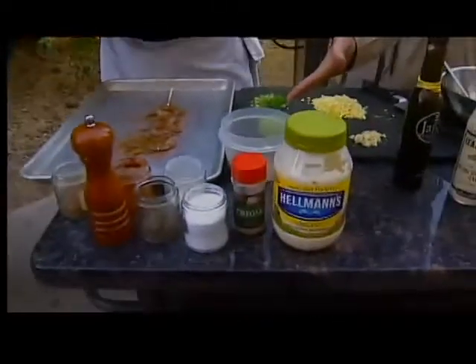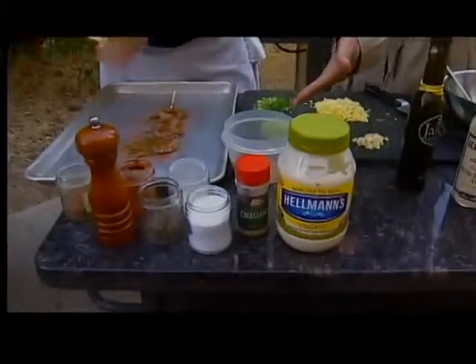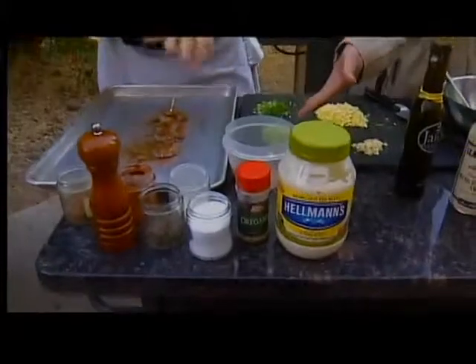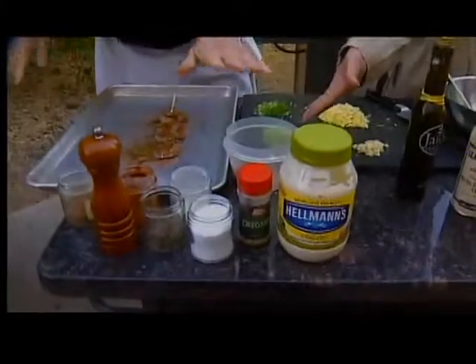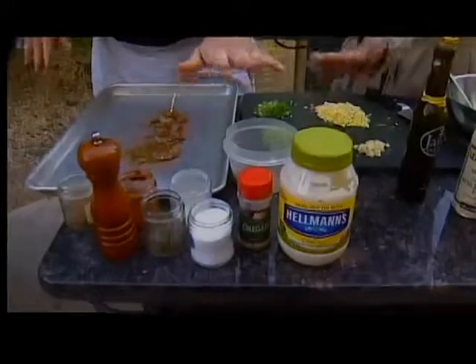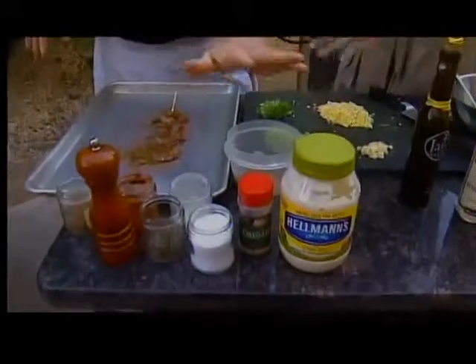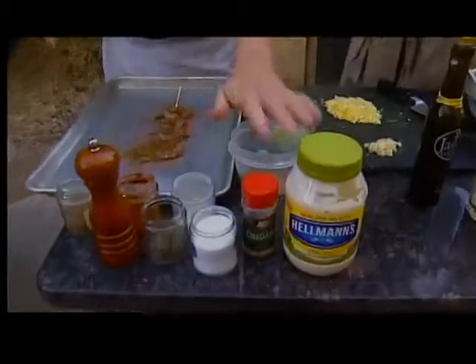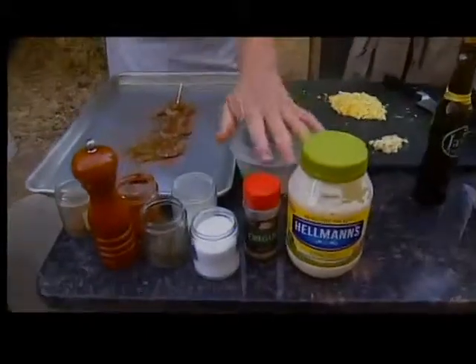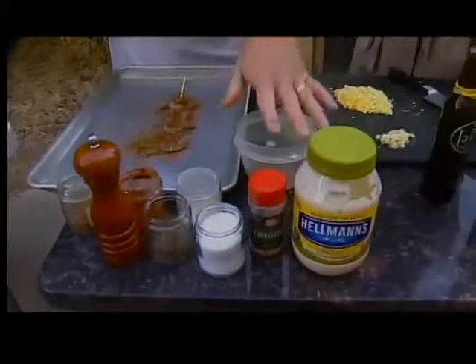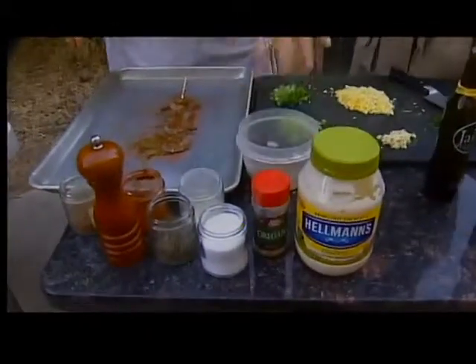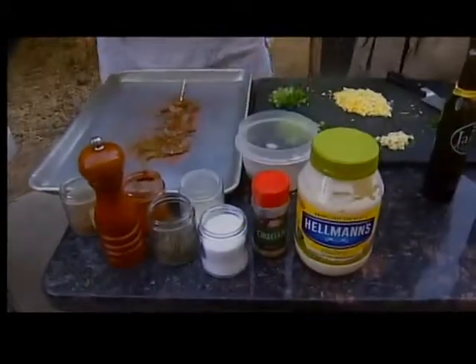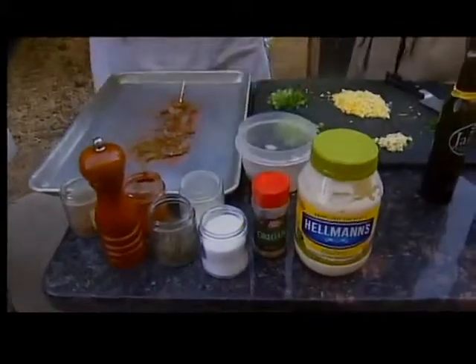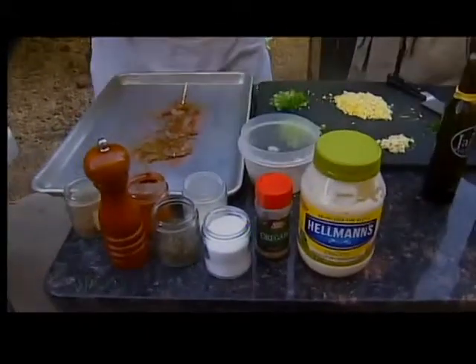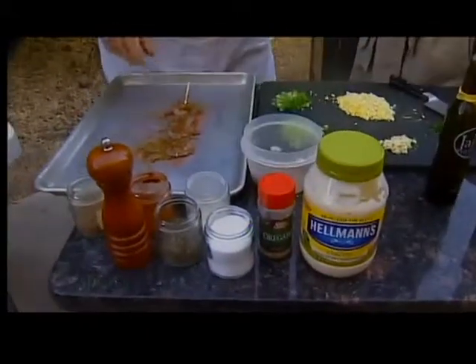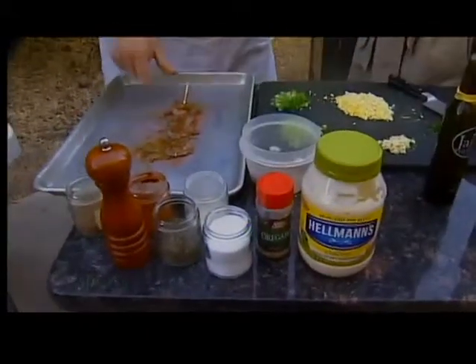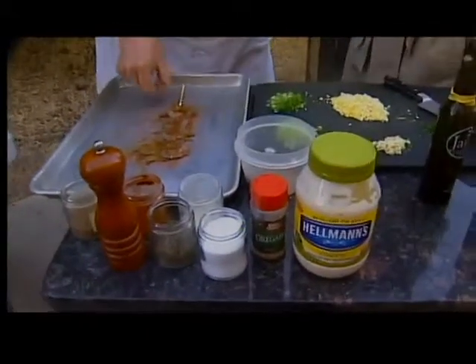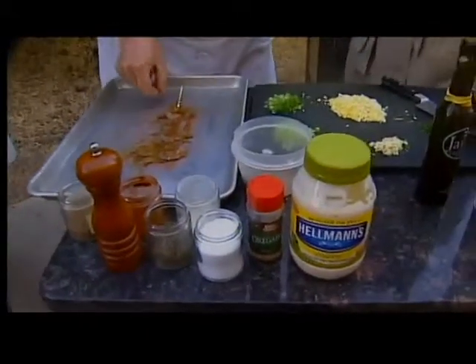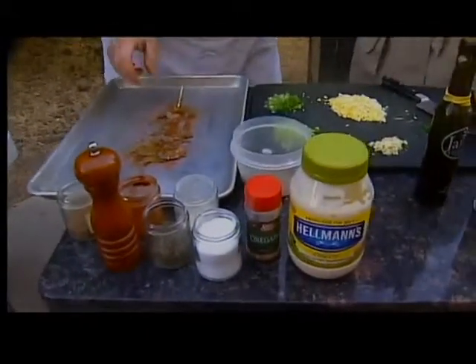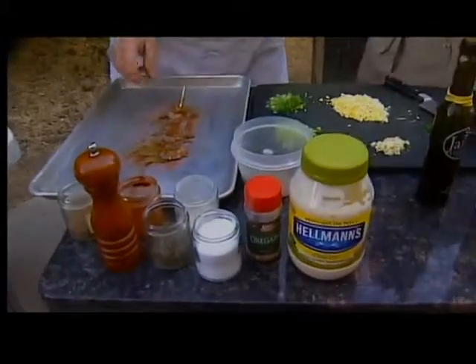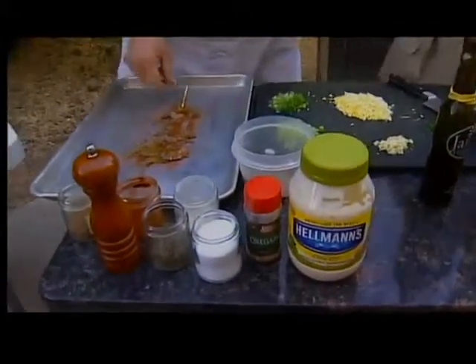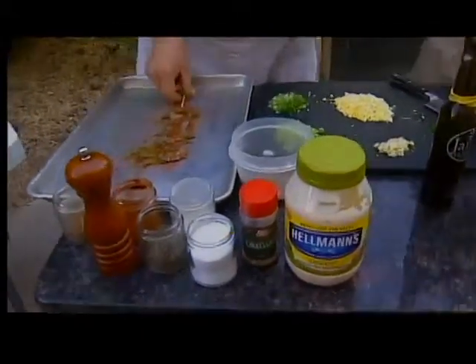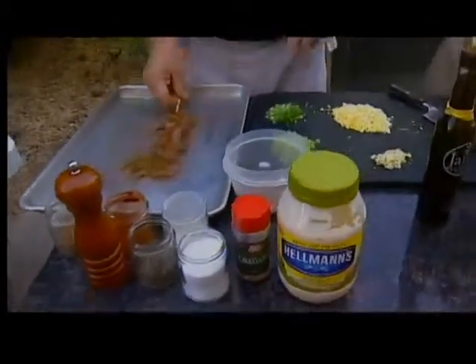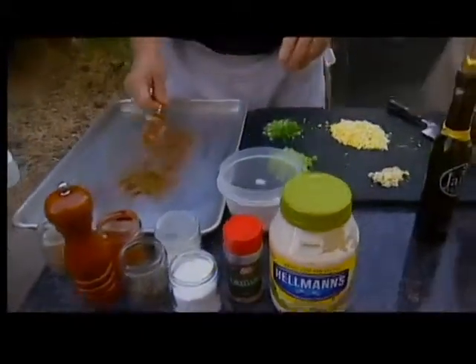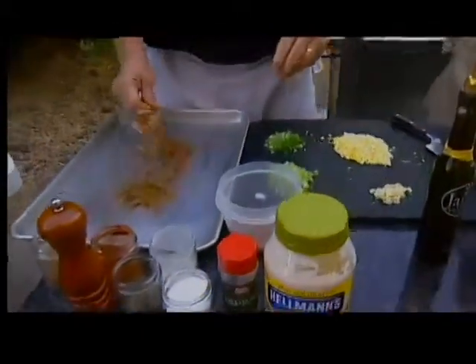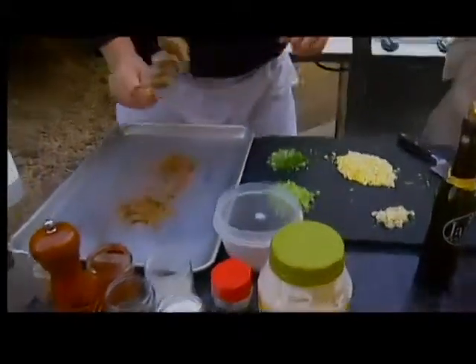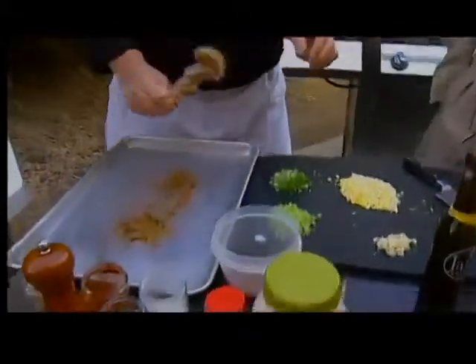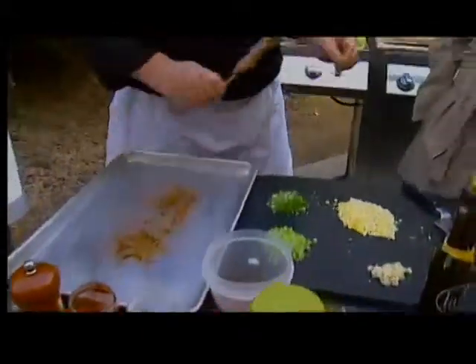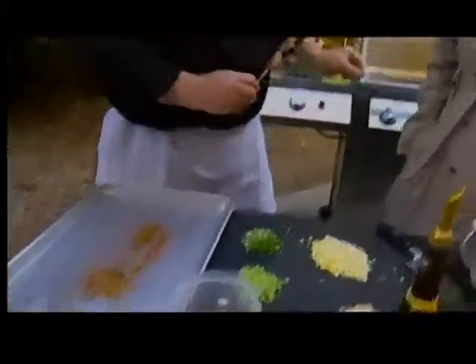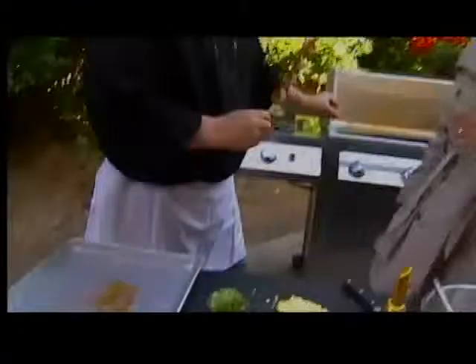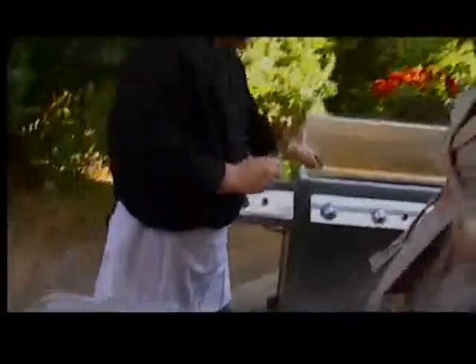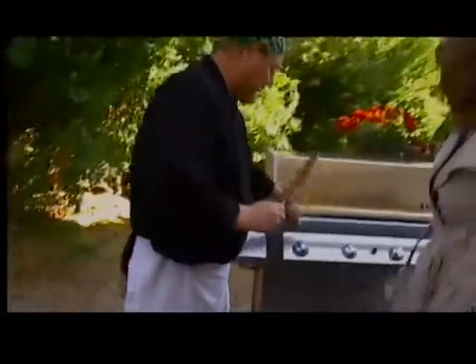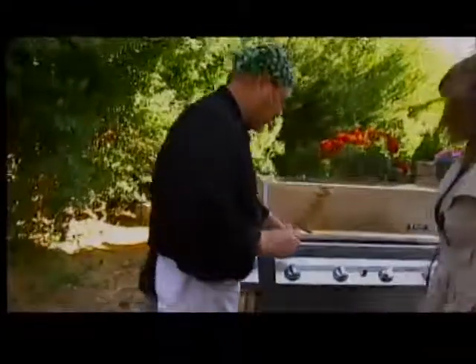This is nice because you can make the seasoning a day ahead. You can make it, put a lid on it, and keep it in your pantry forever. And then this is going to go right on the grill.